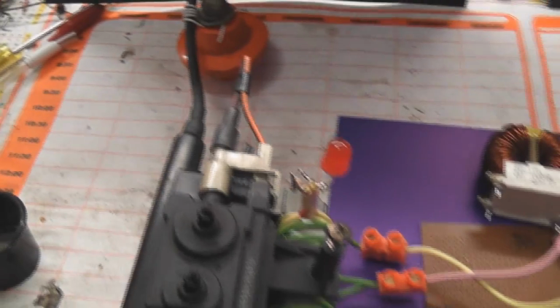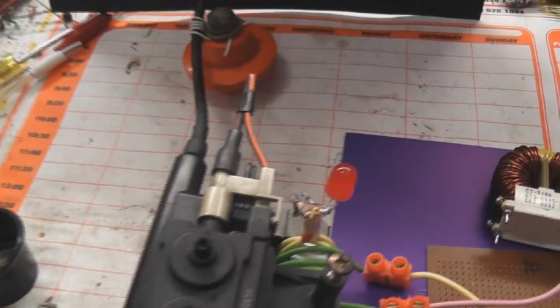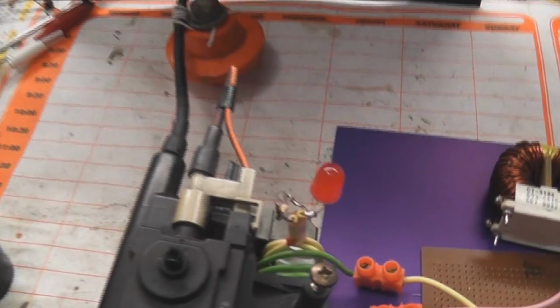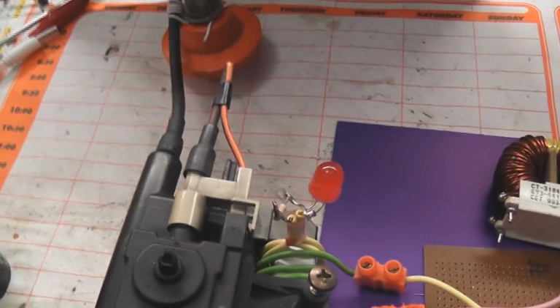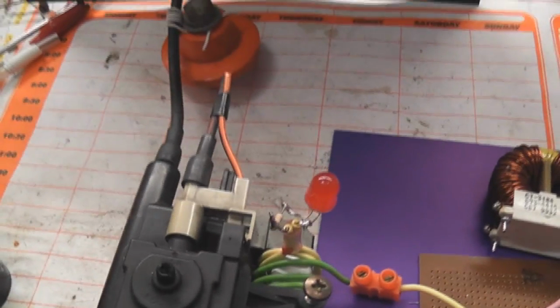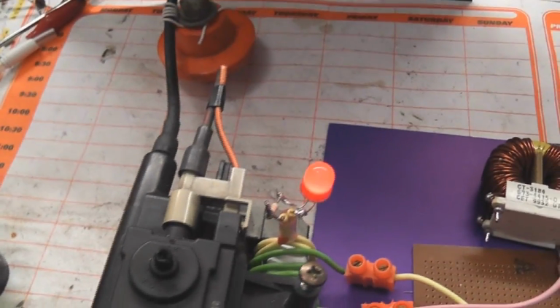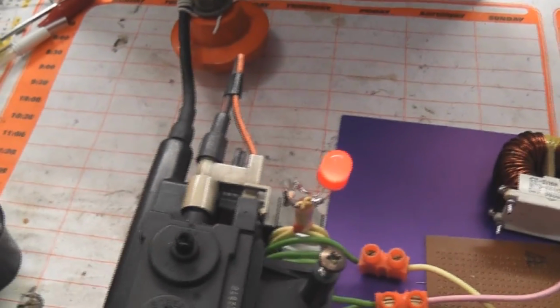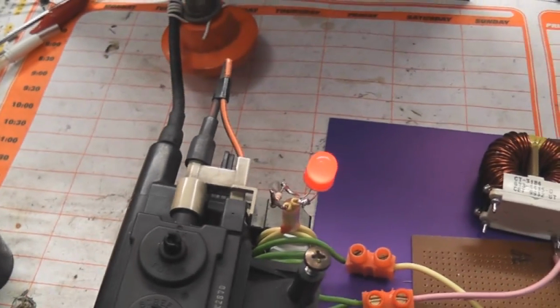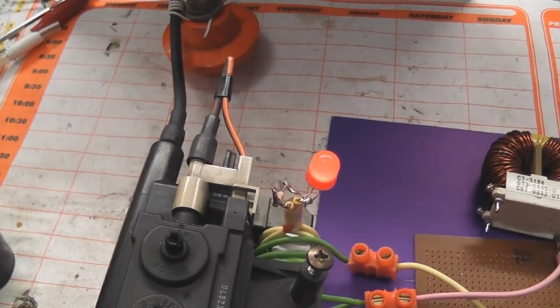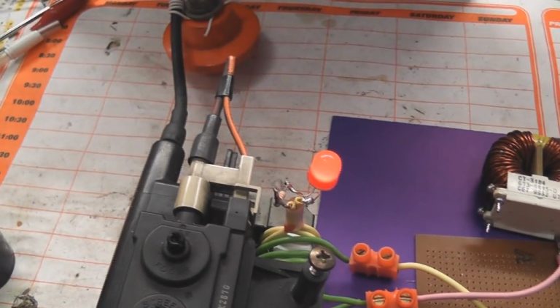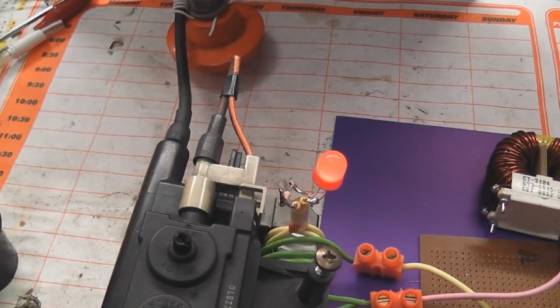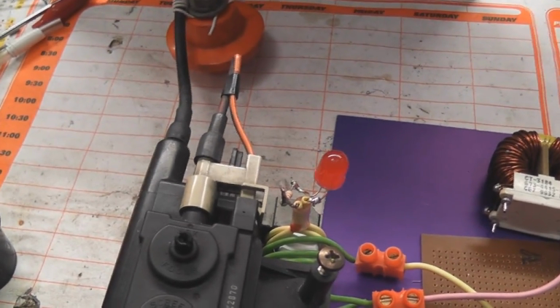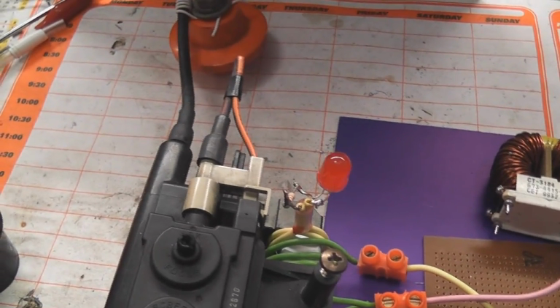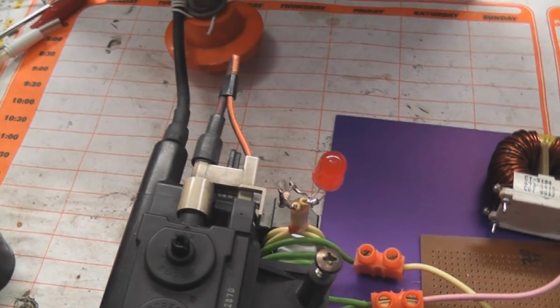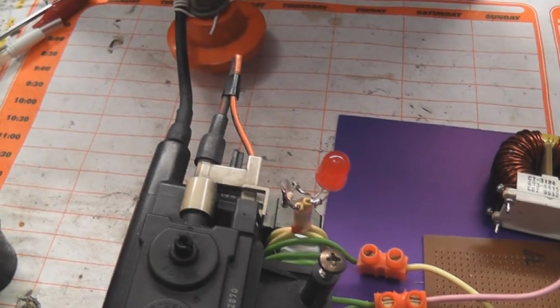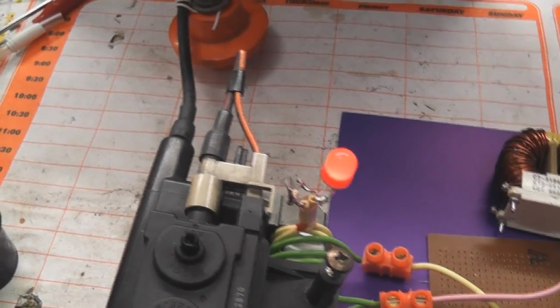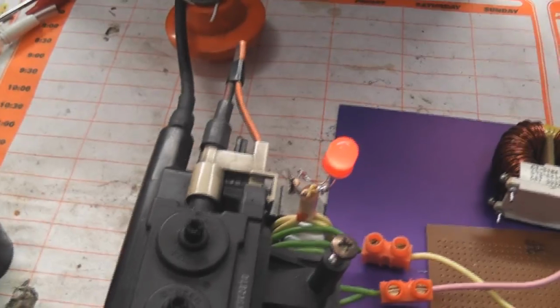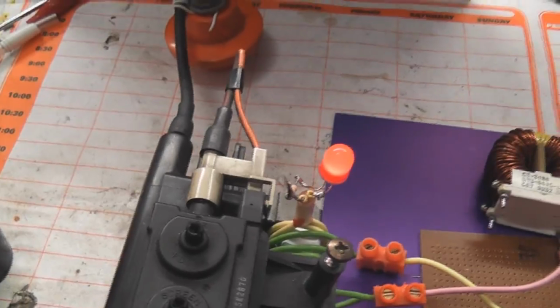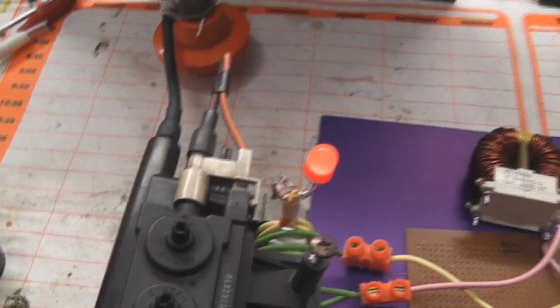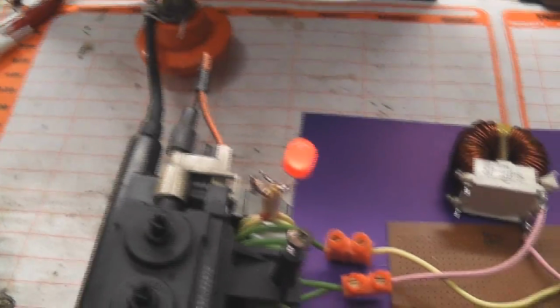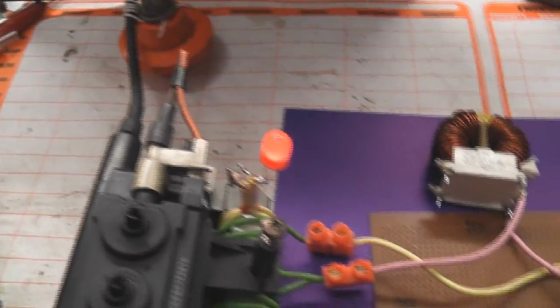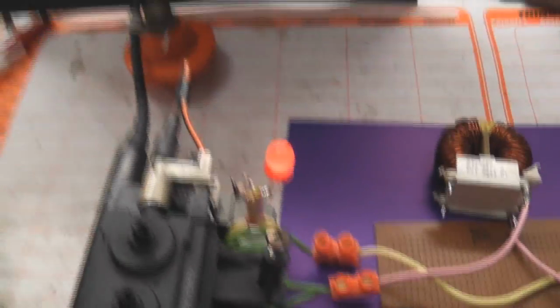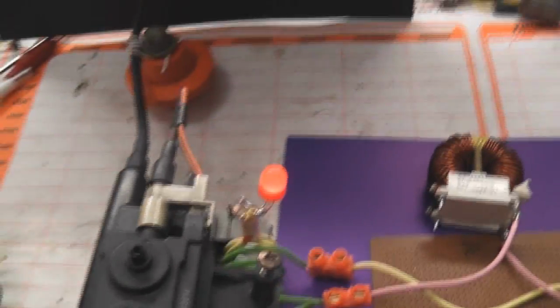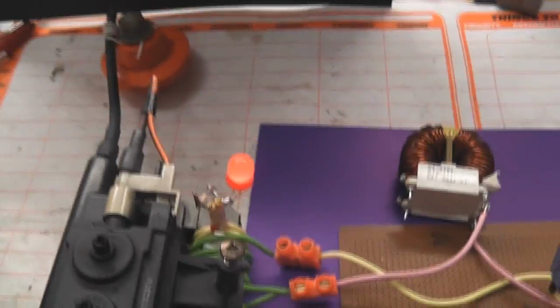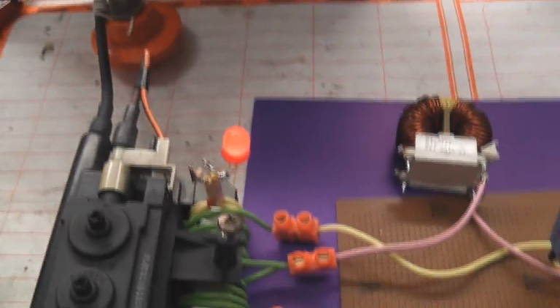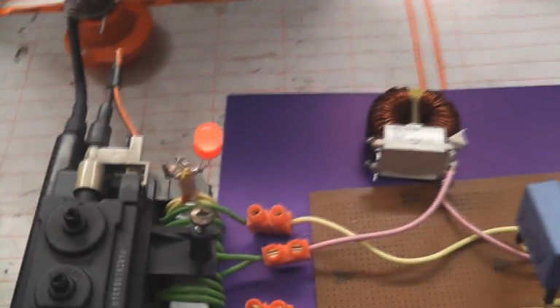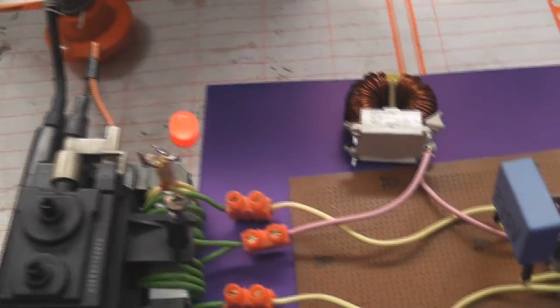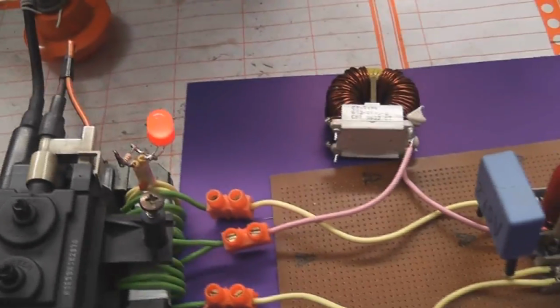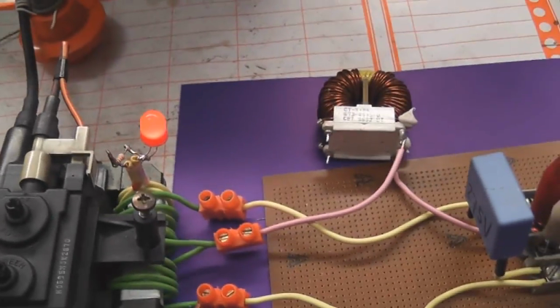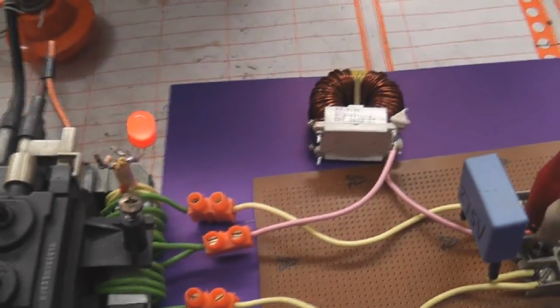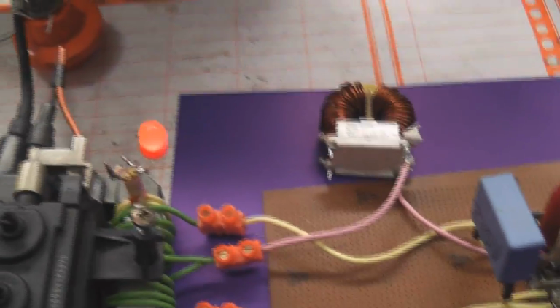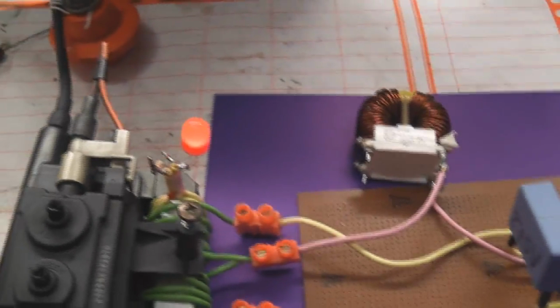Here we go. So it gives you straight away an optical indication that the ZVS is oscillating.